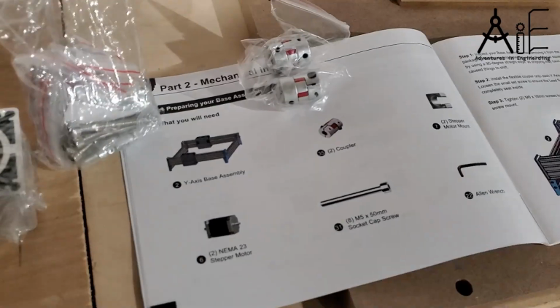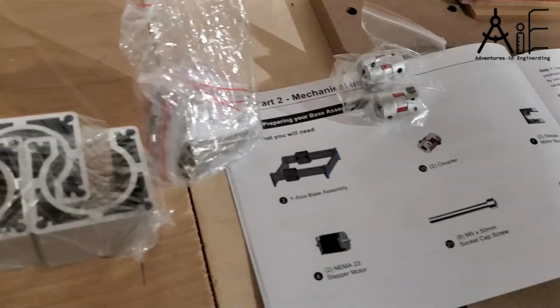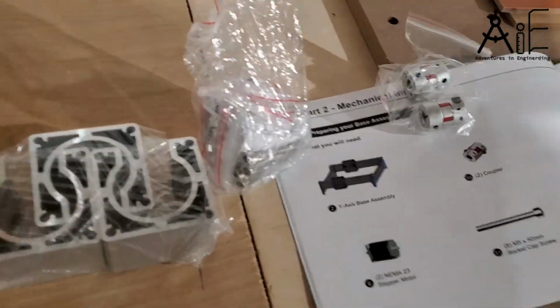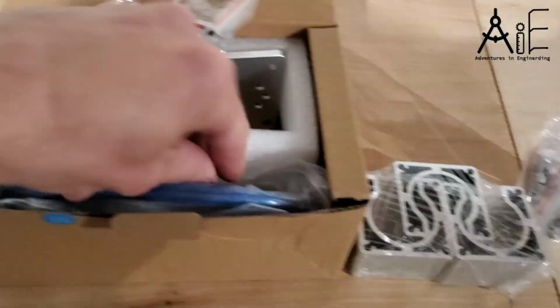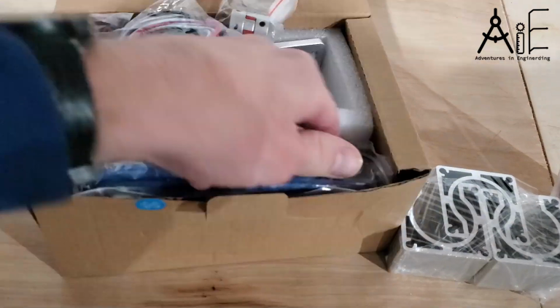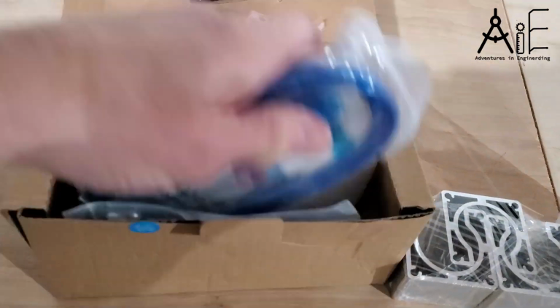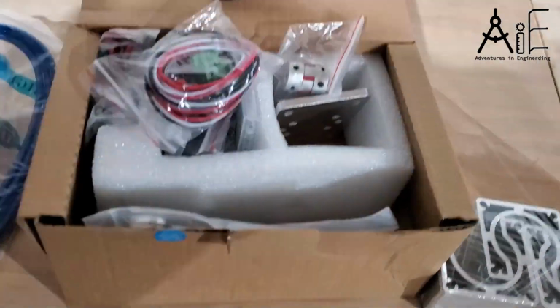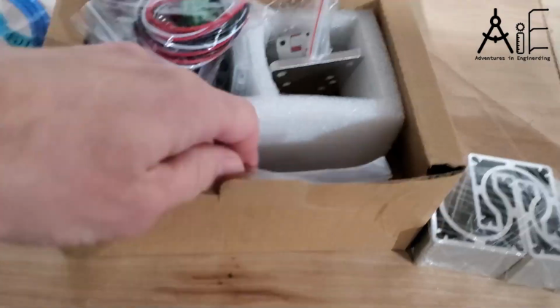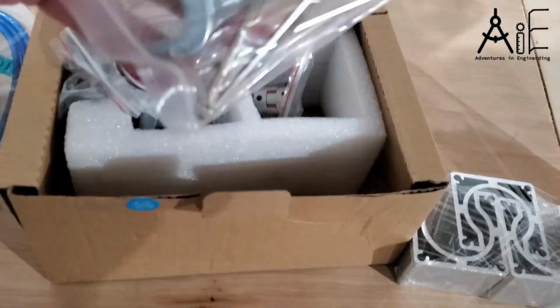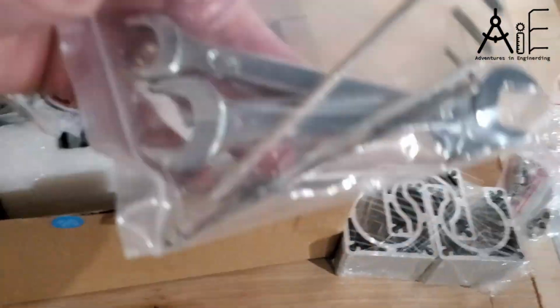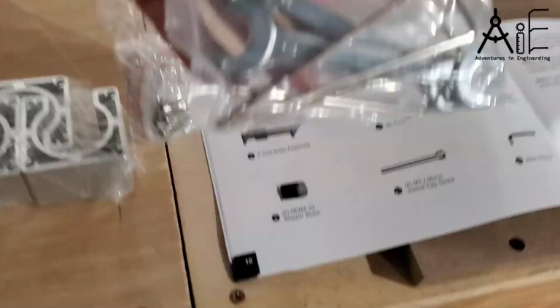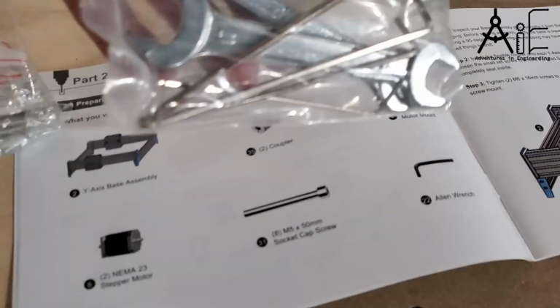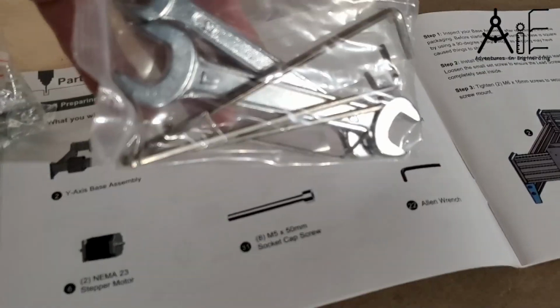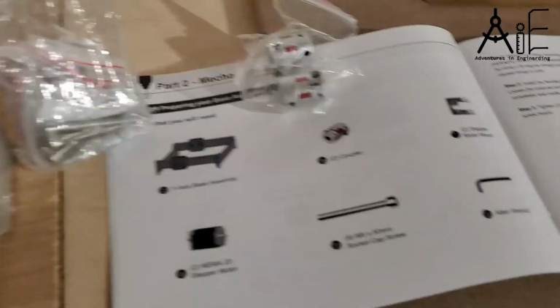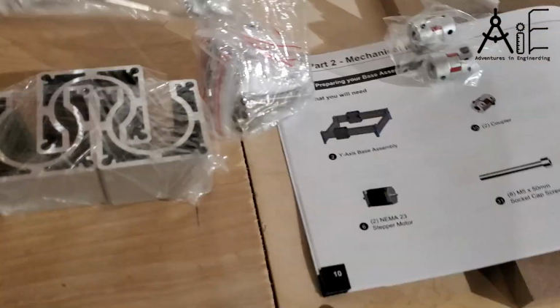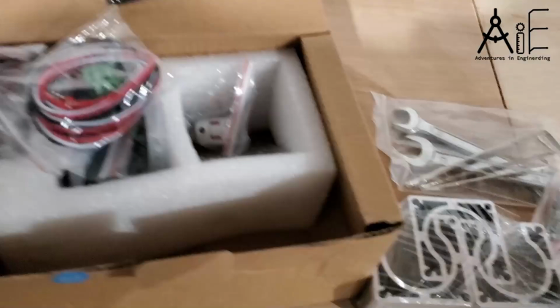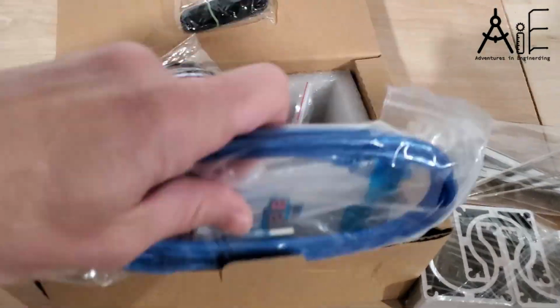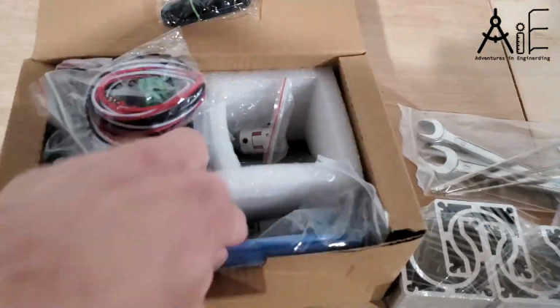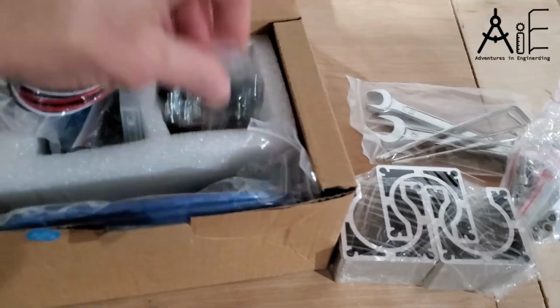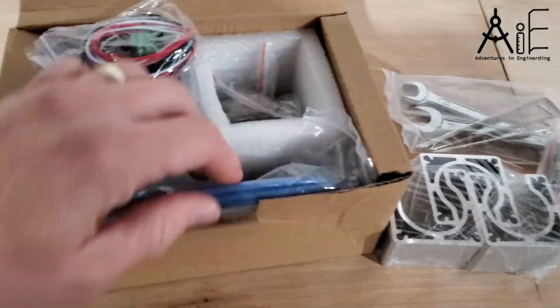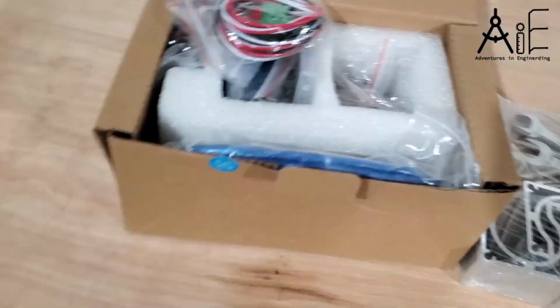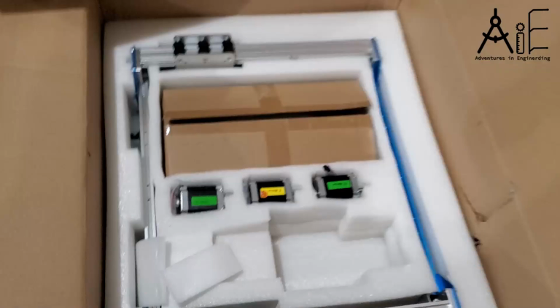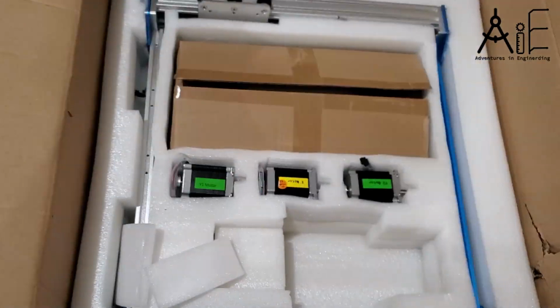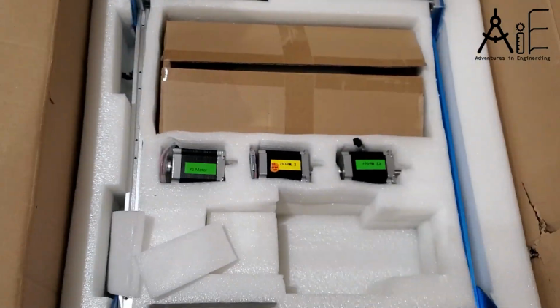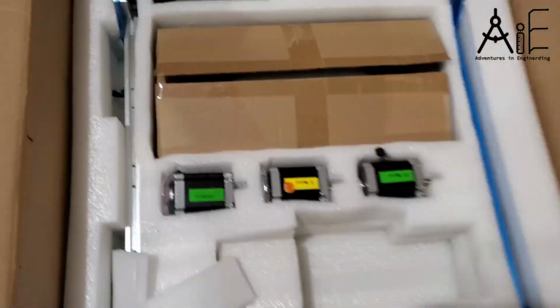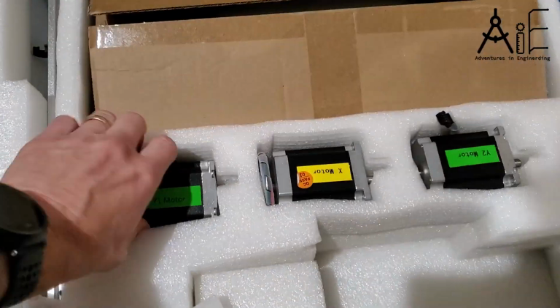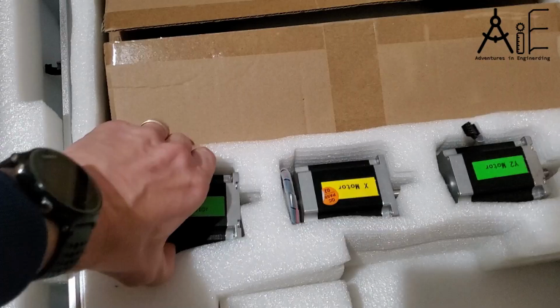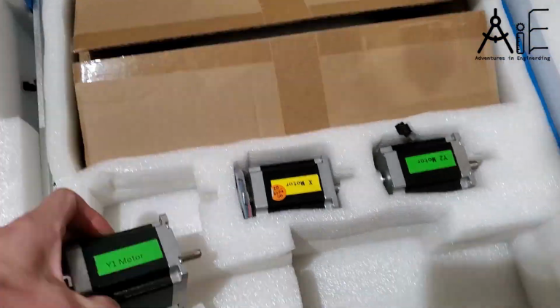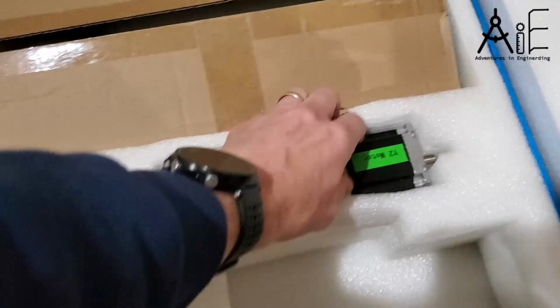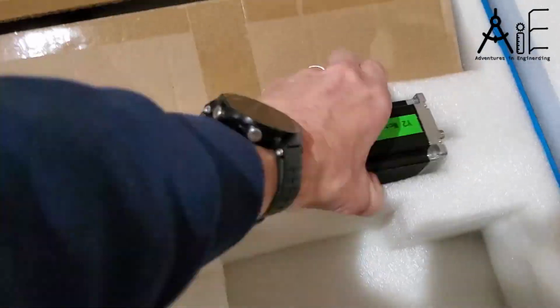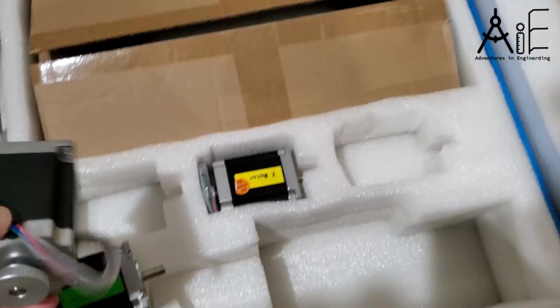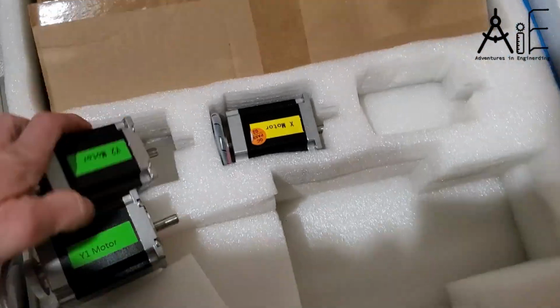This is part one of this CNC video series. I'm going to show you the process of building the CNC machine.